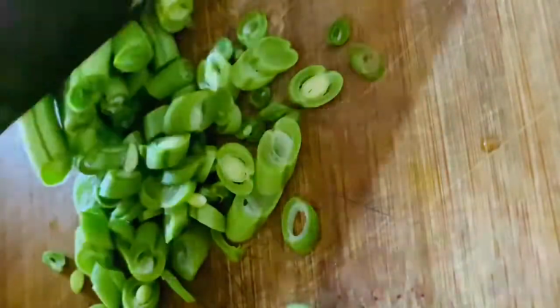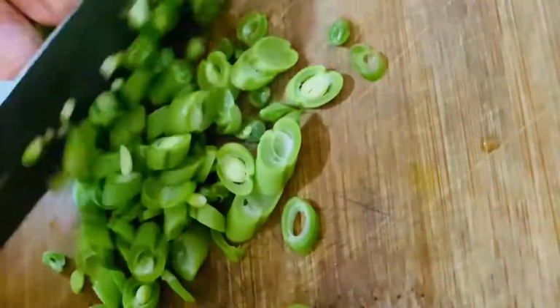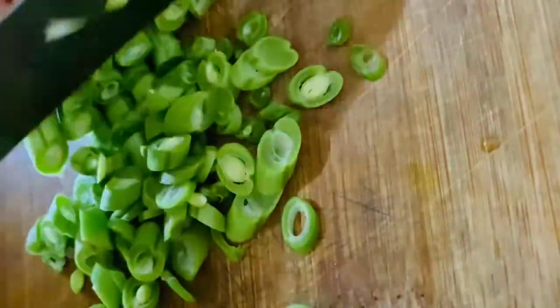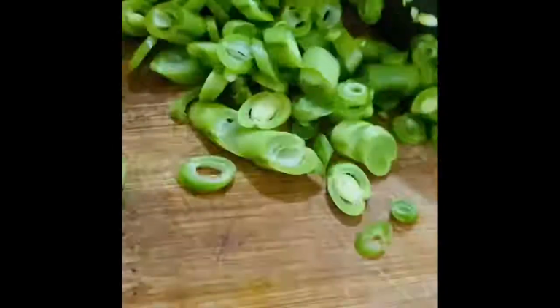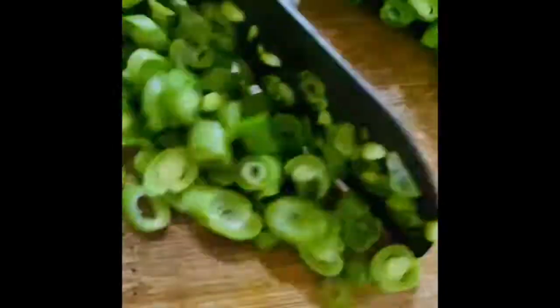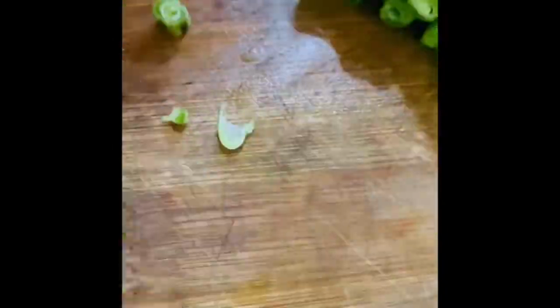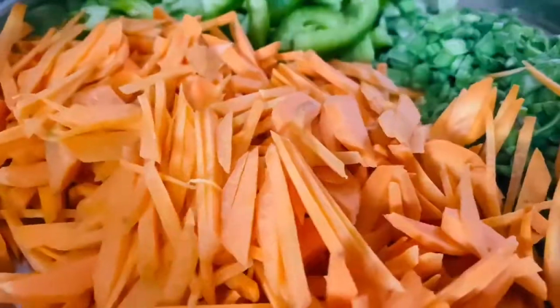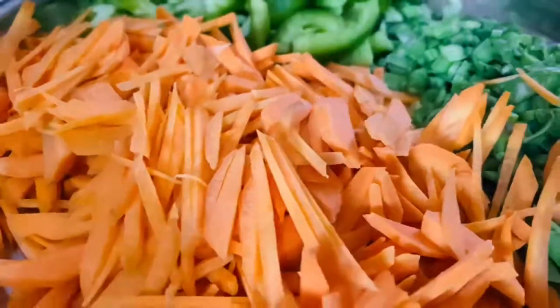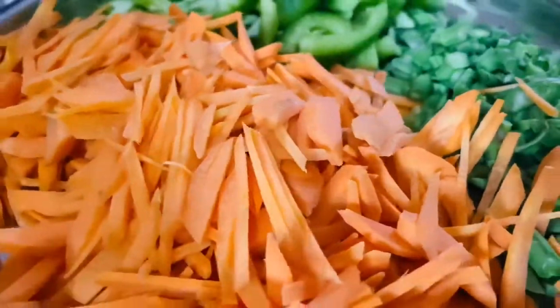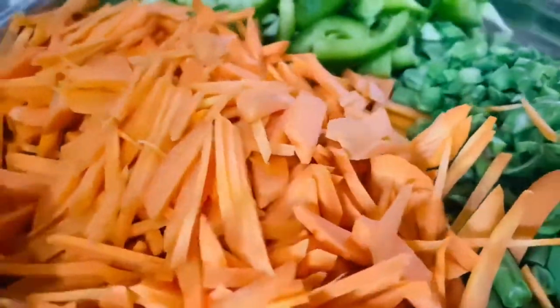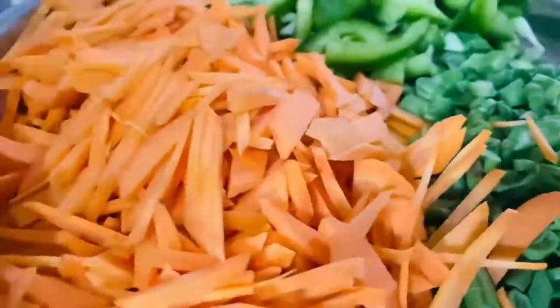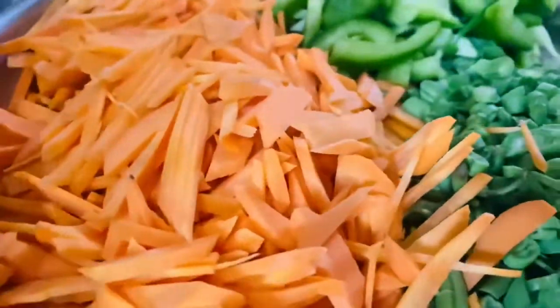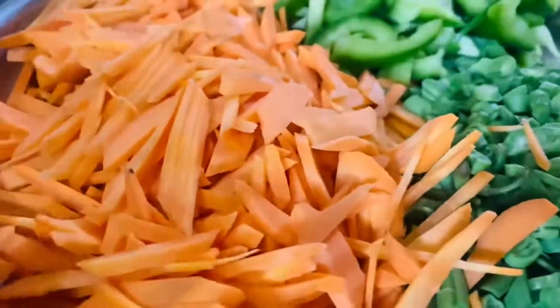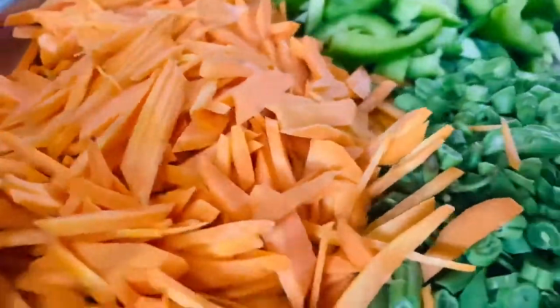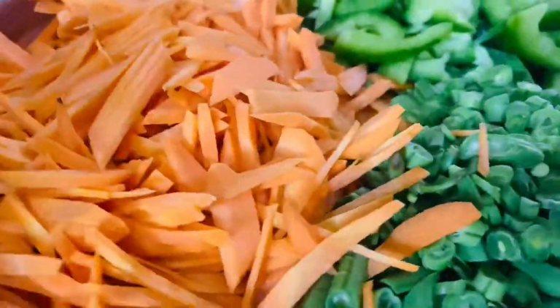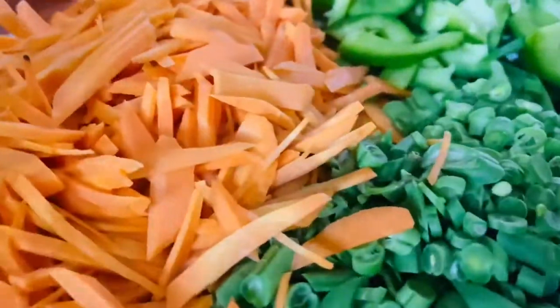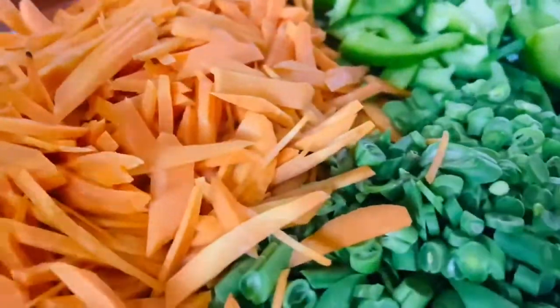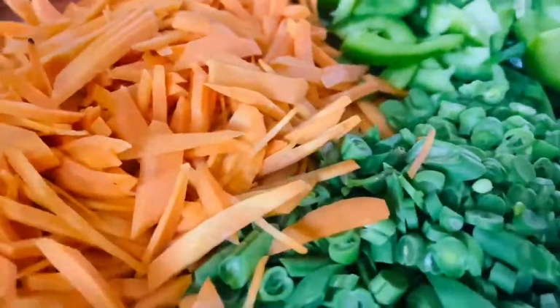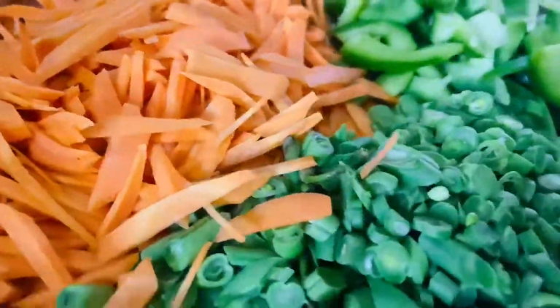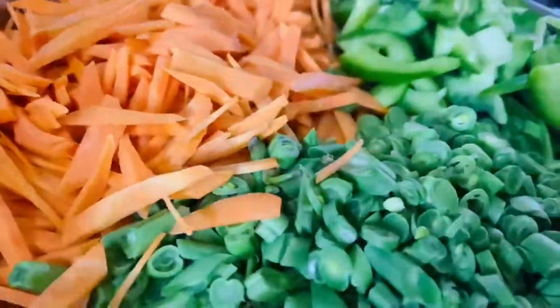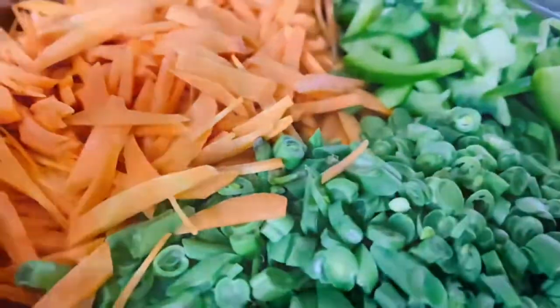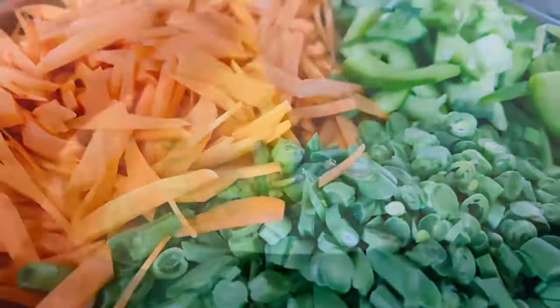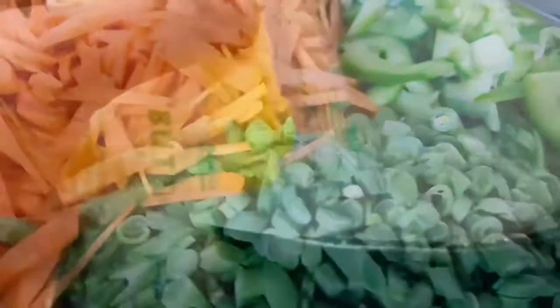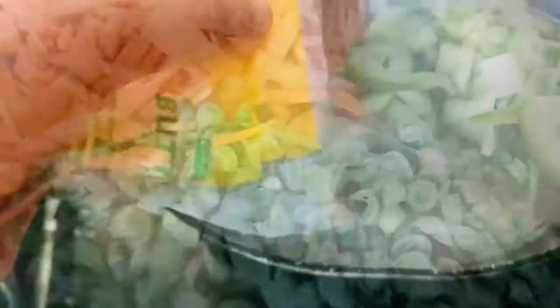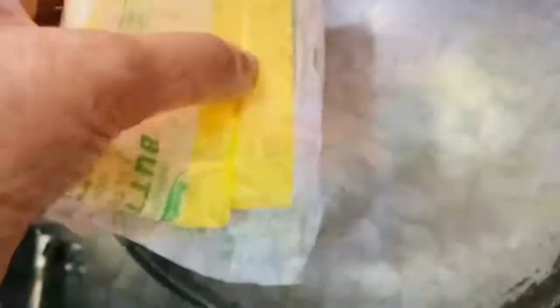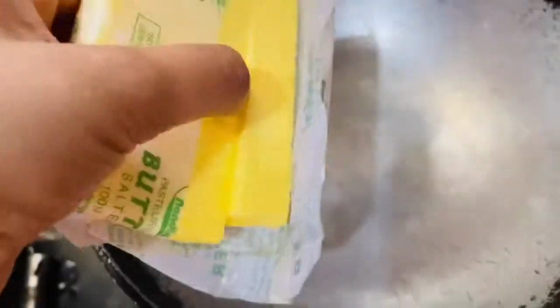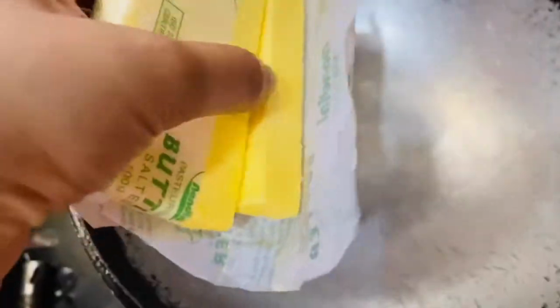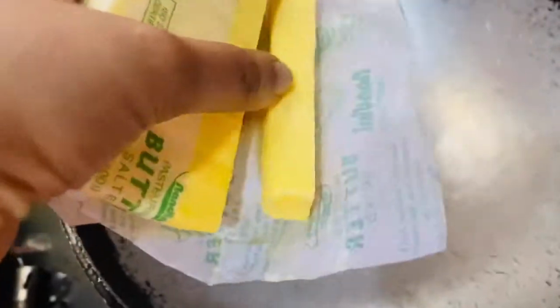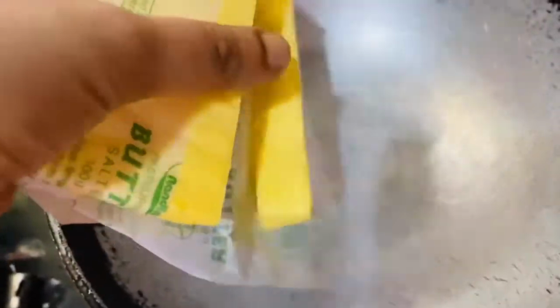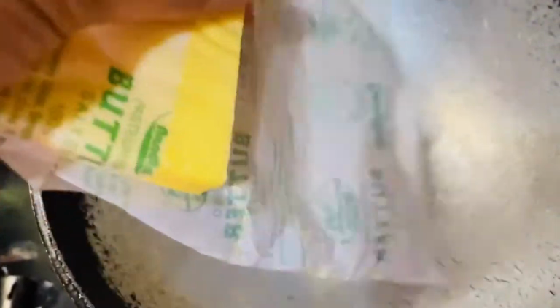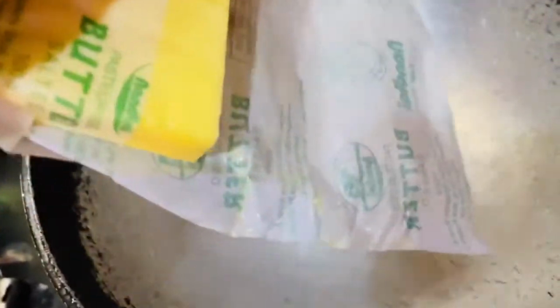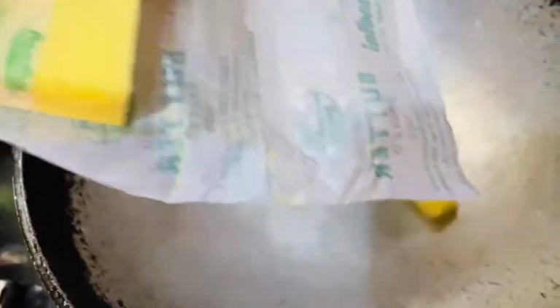I have cooked it in the pan. Now we will cook it in the pan.